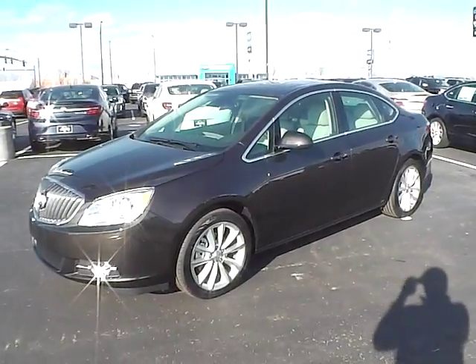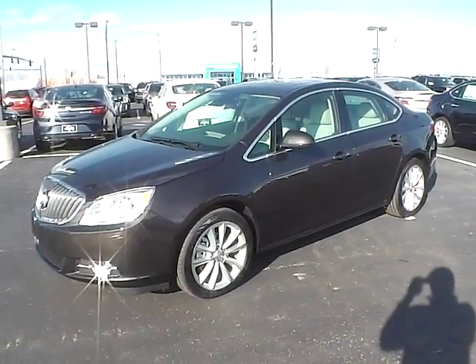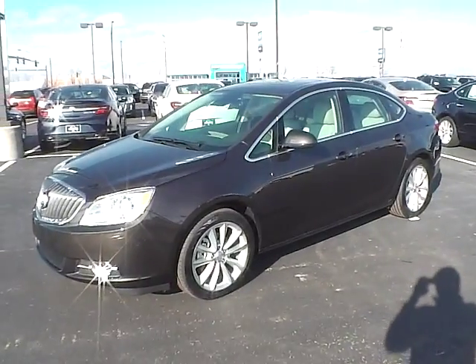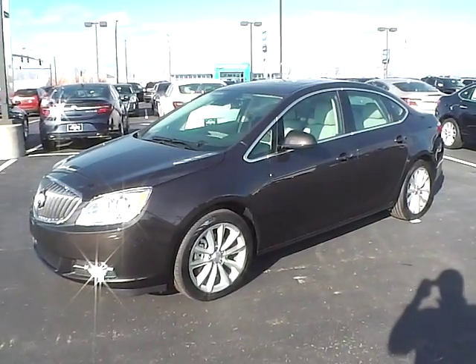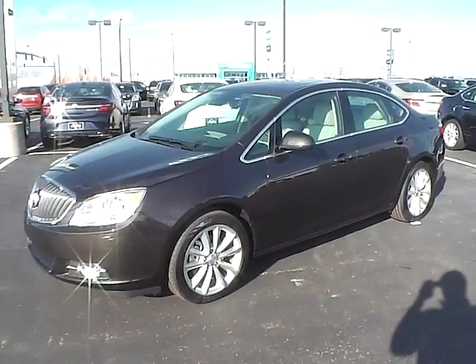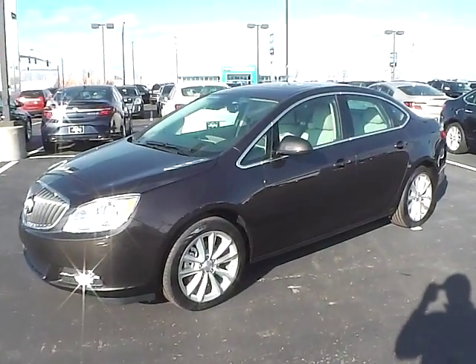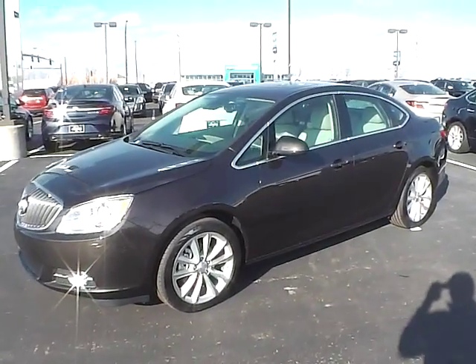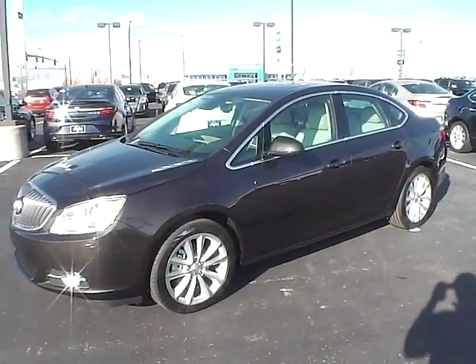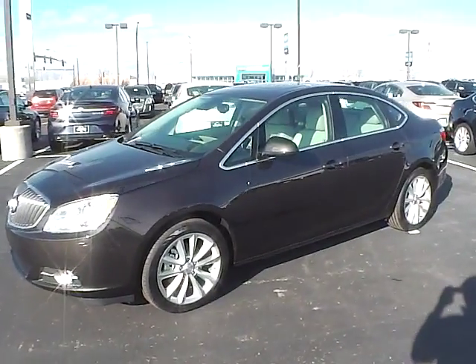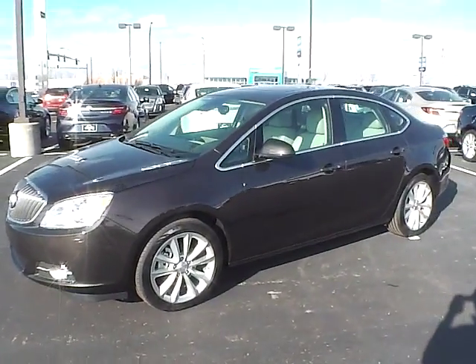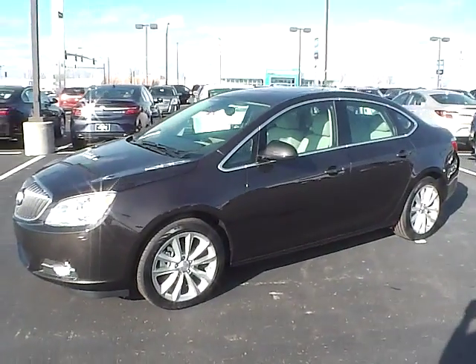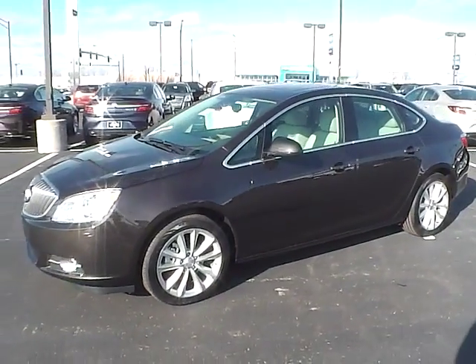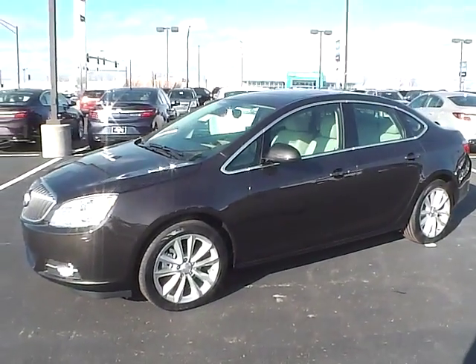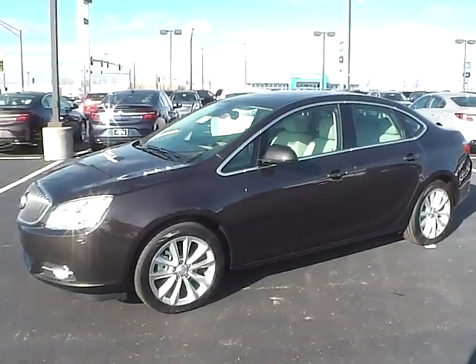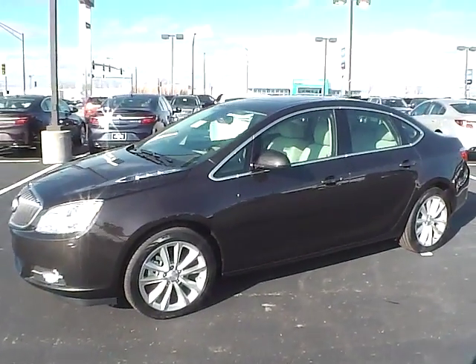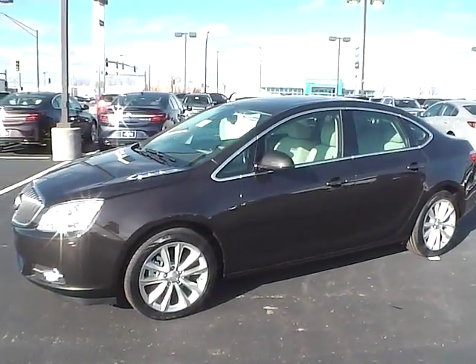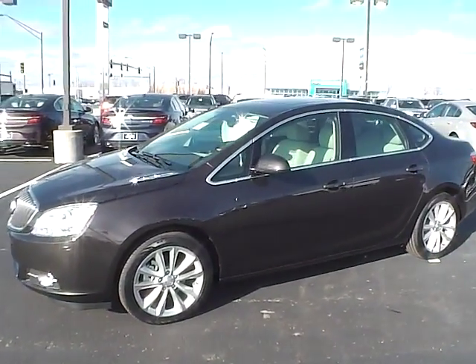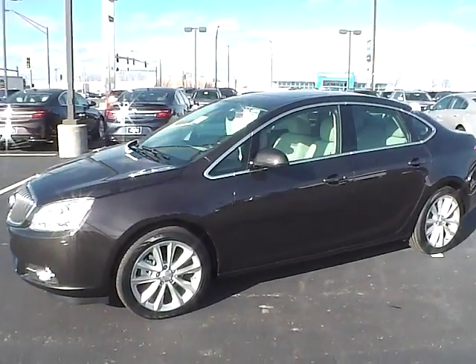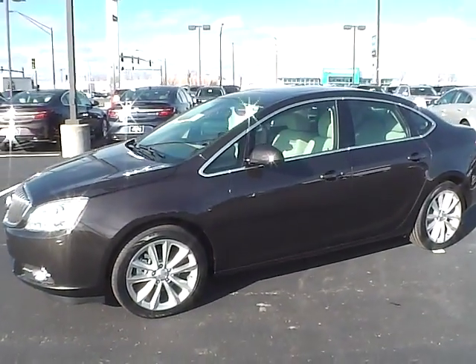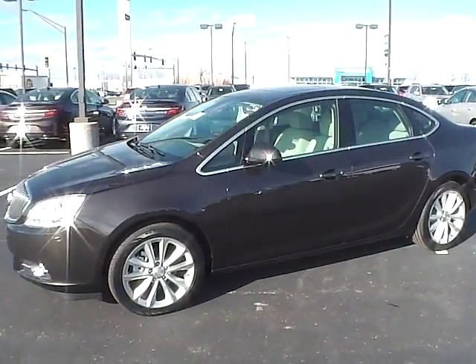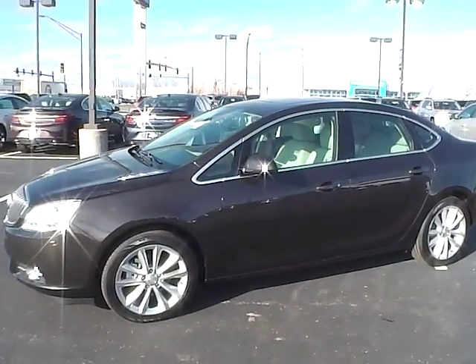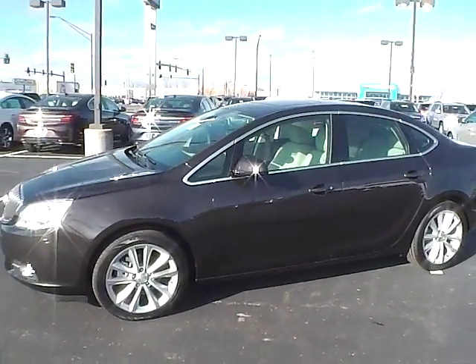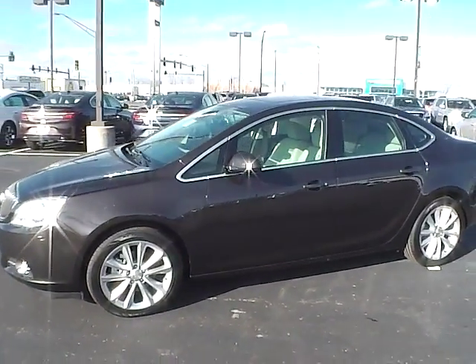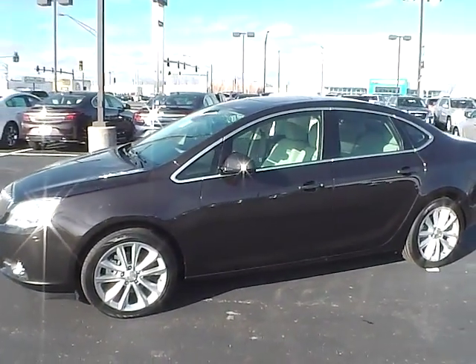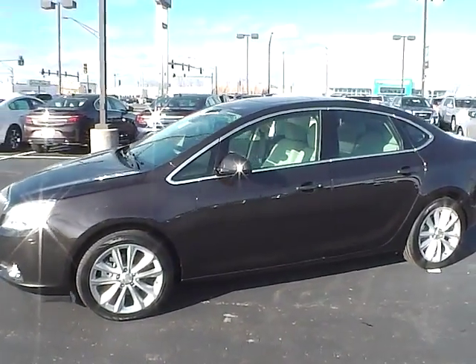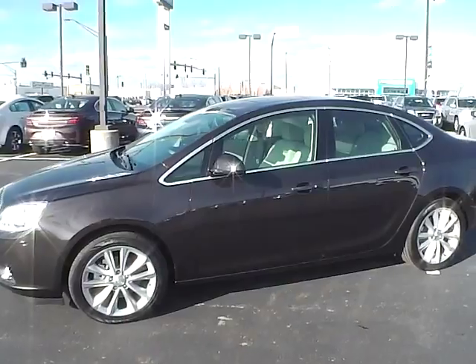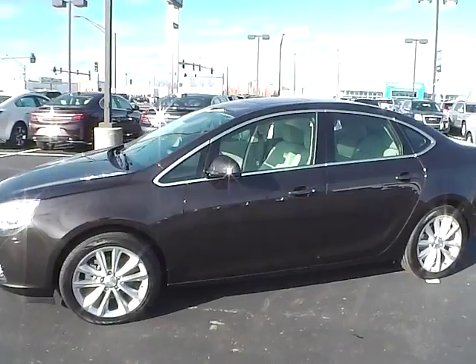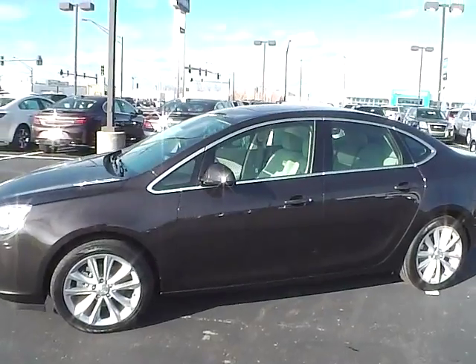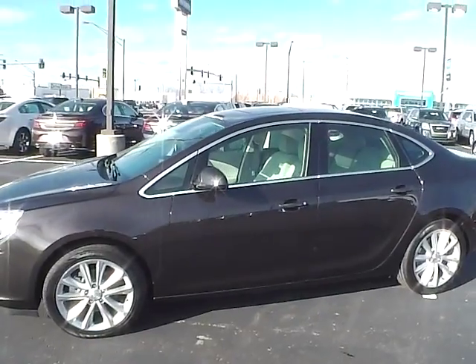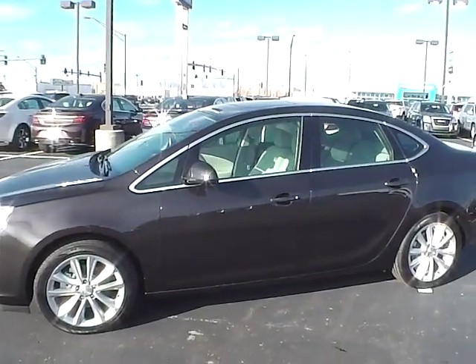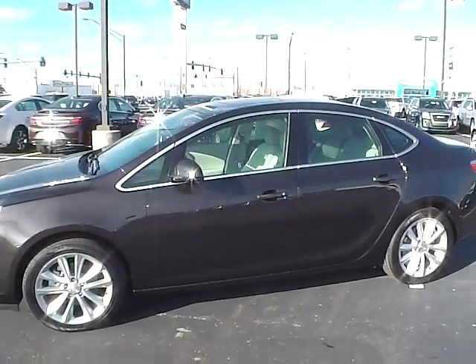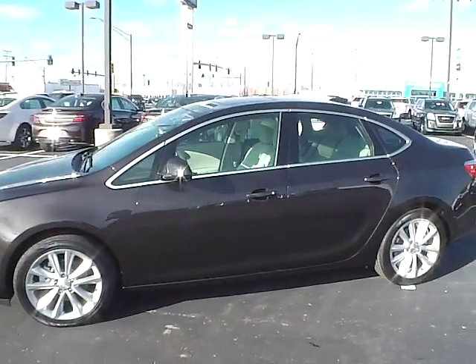Today's video is on a brand new 2015 Buick Verano in Mocha Bronze Metallic with a cashmere interior.